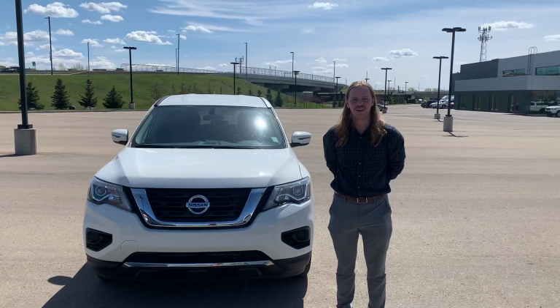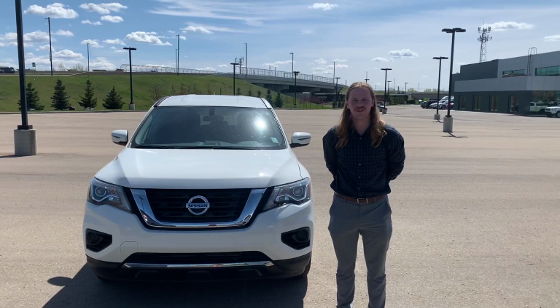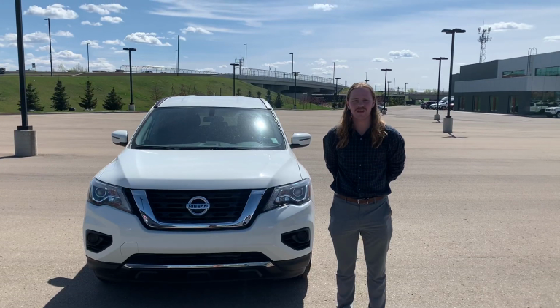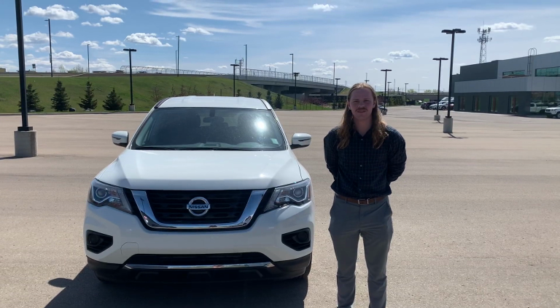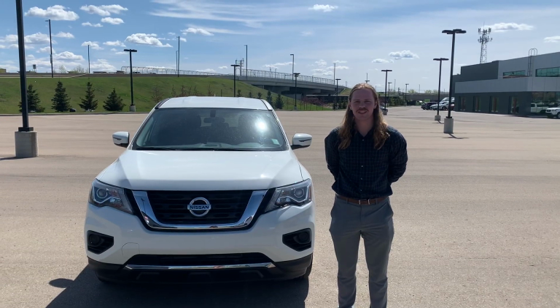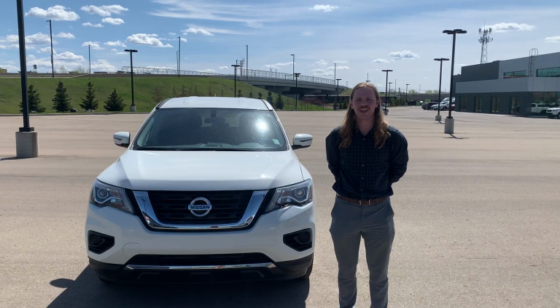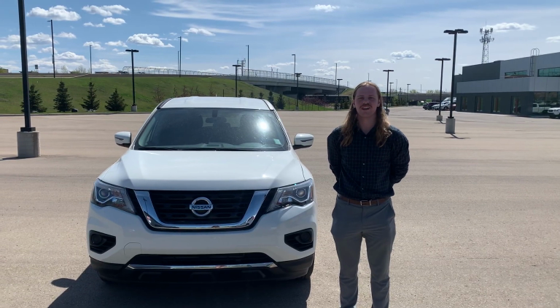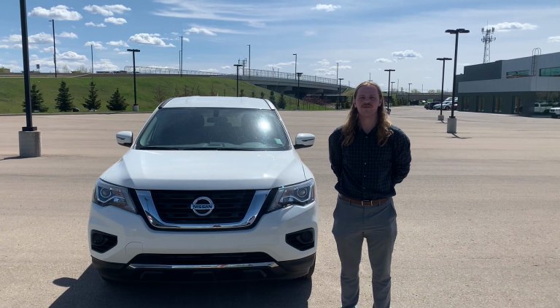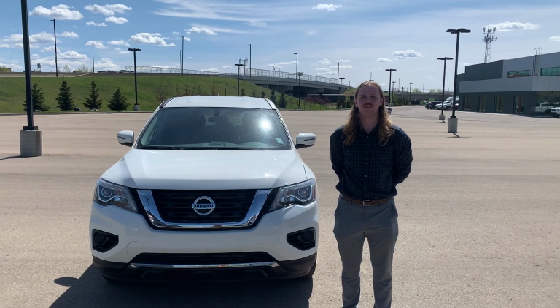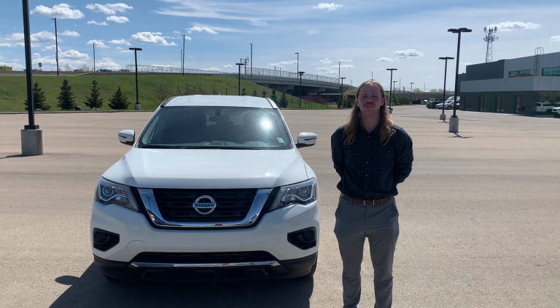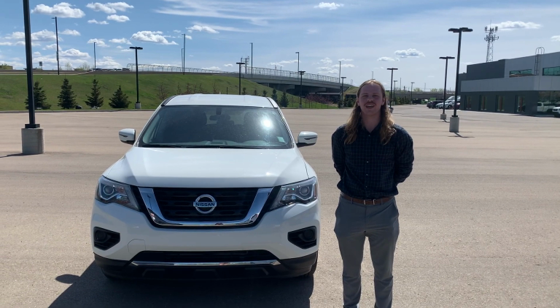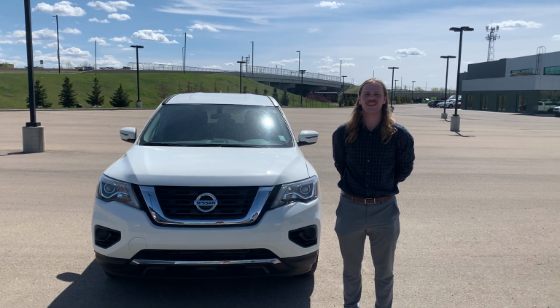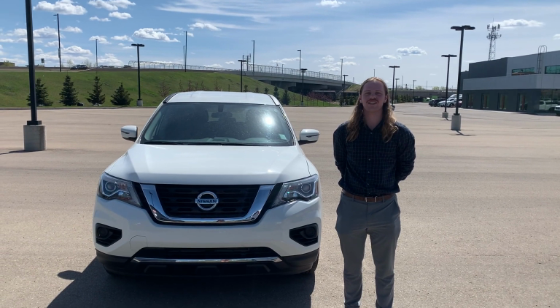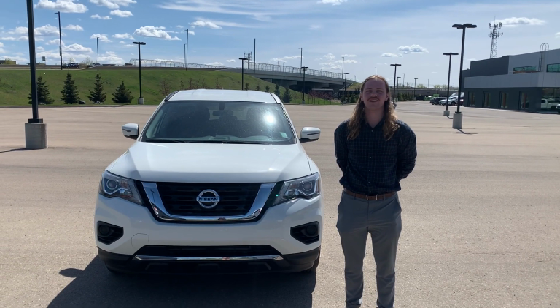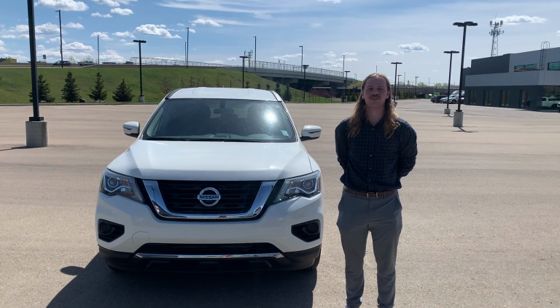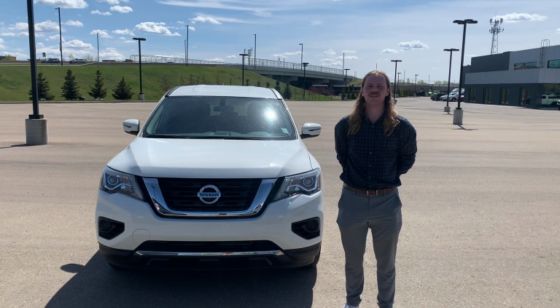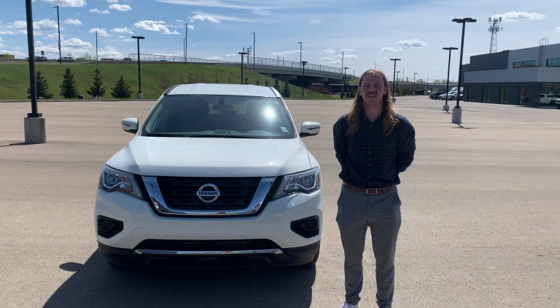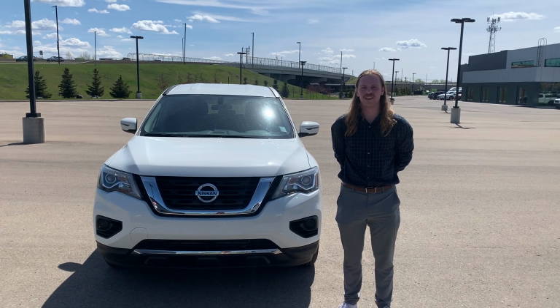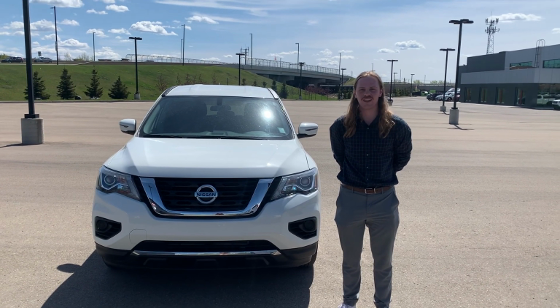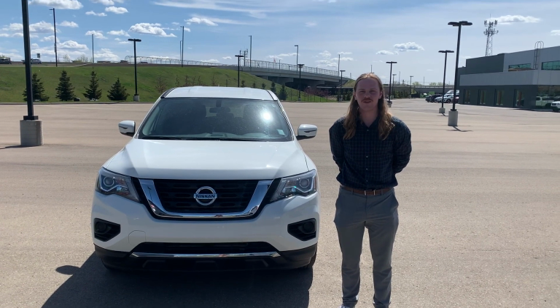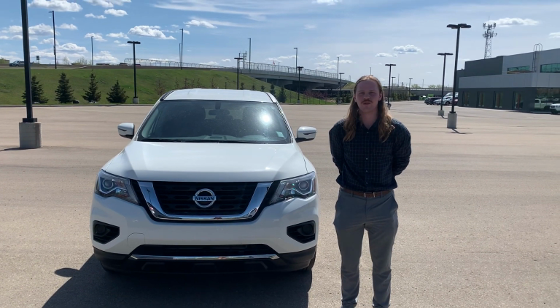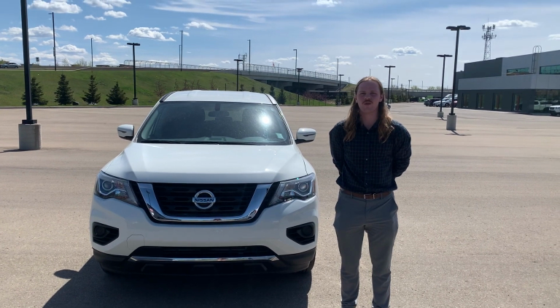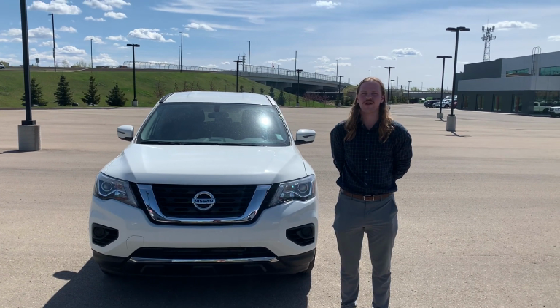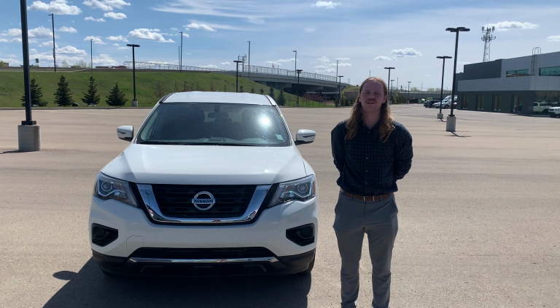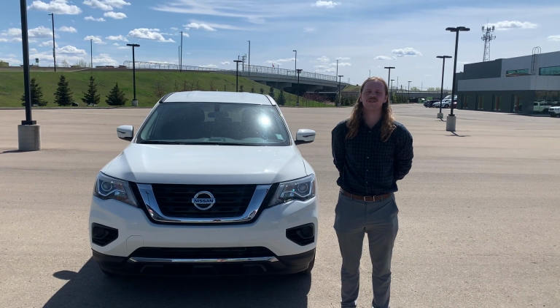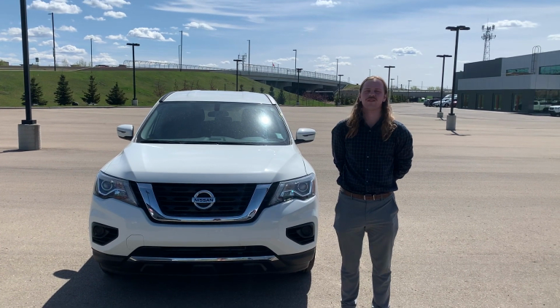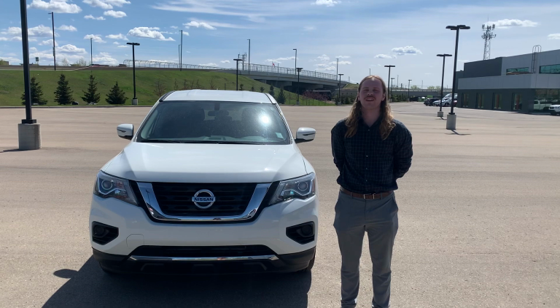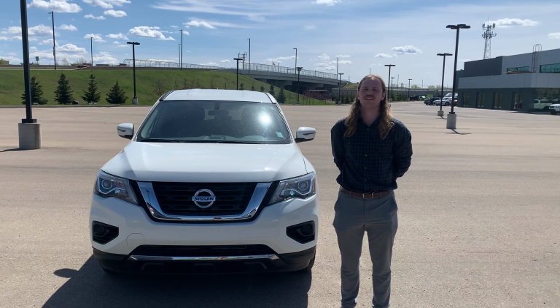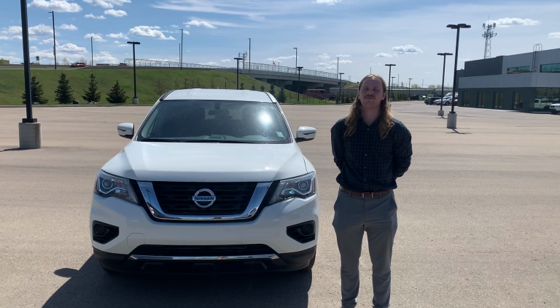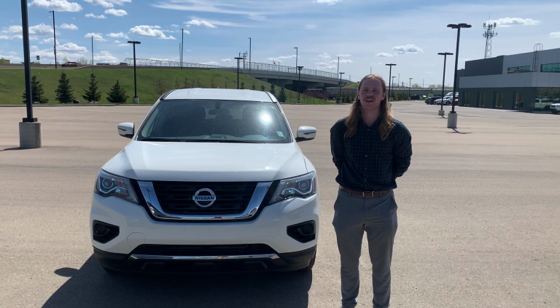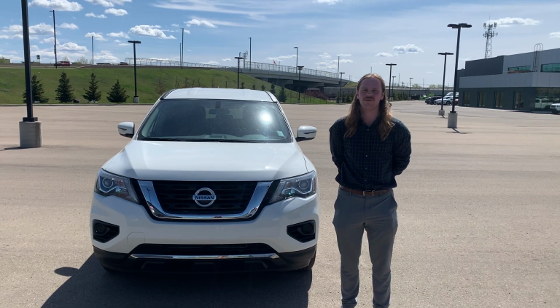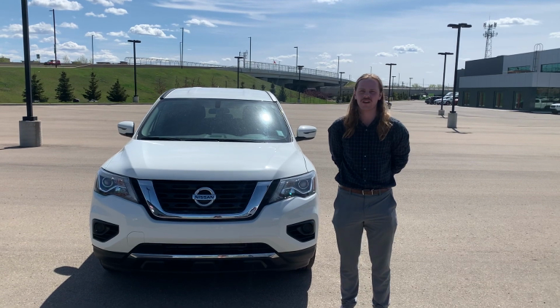Hello Eves, it's Jay again over at Northside Nissan. Just wanted to say thank you for inquiring on our 2018 Pathfinder.